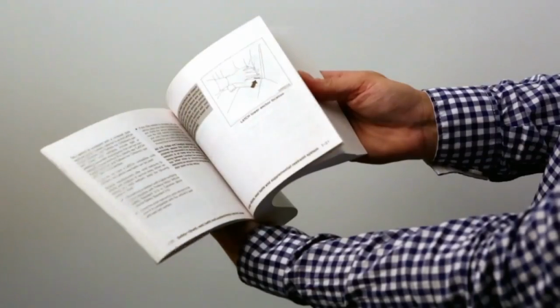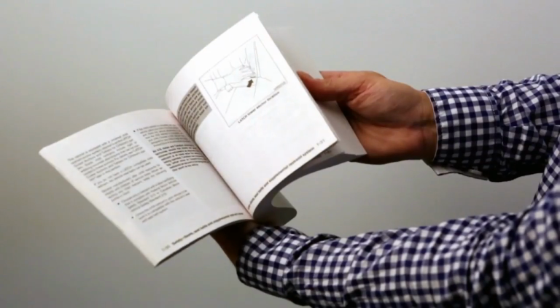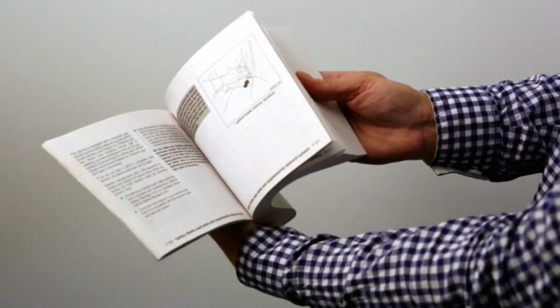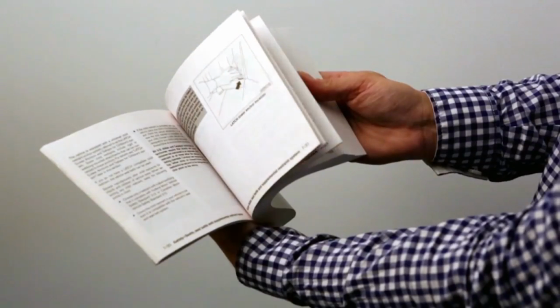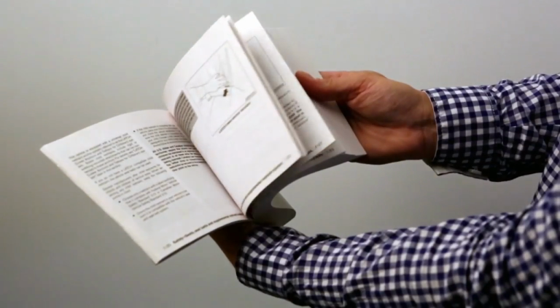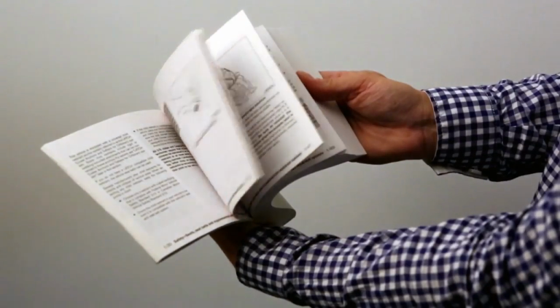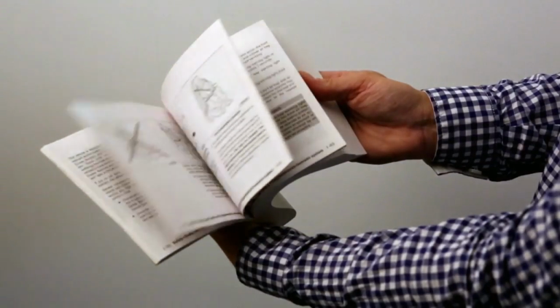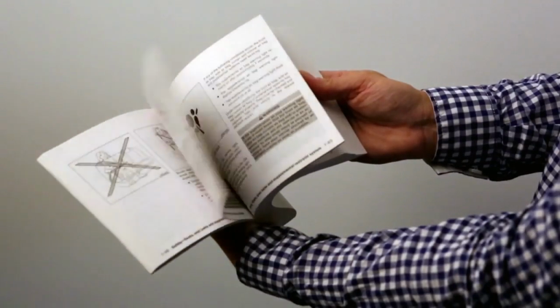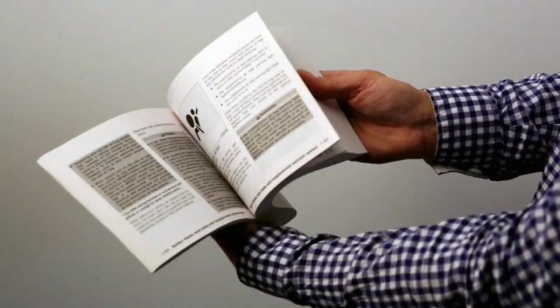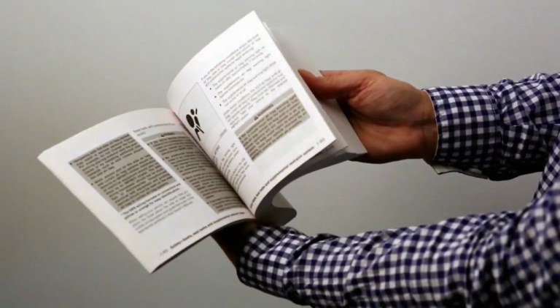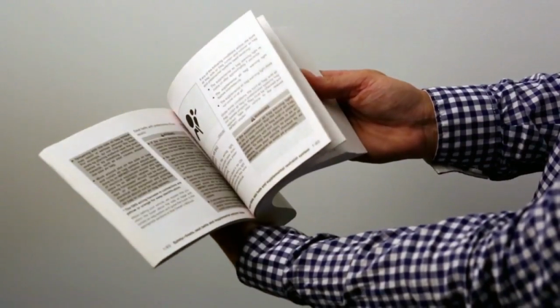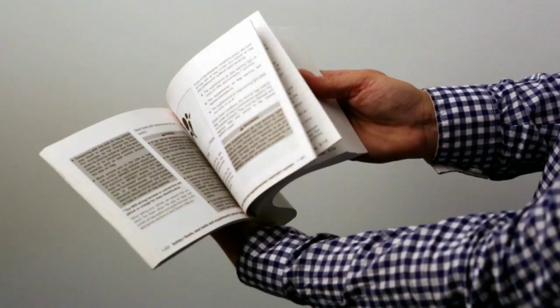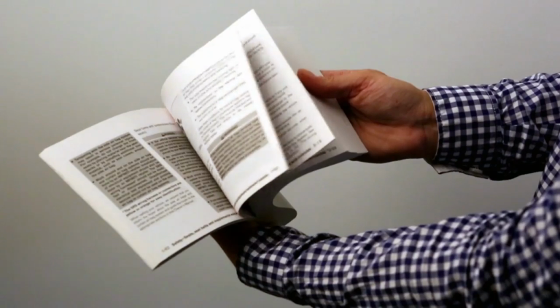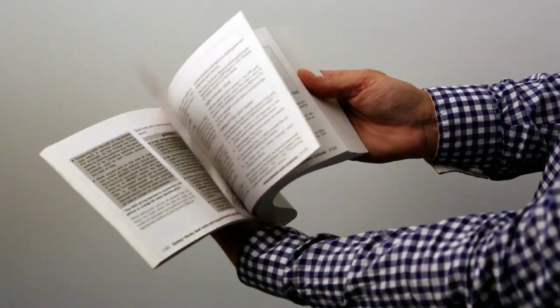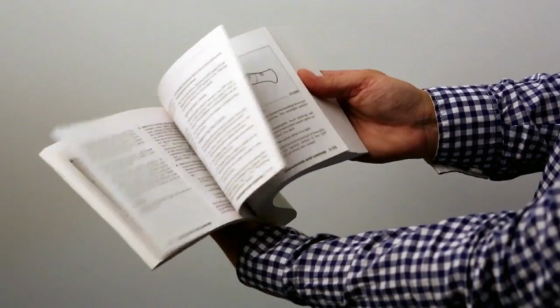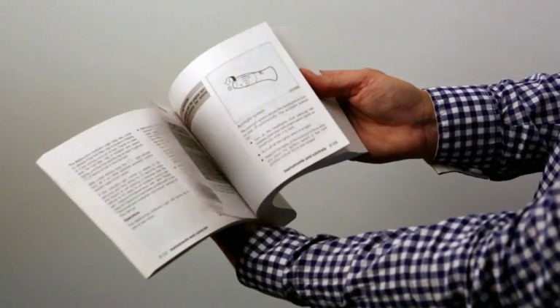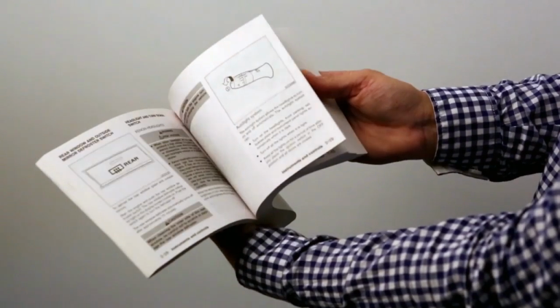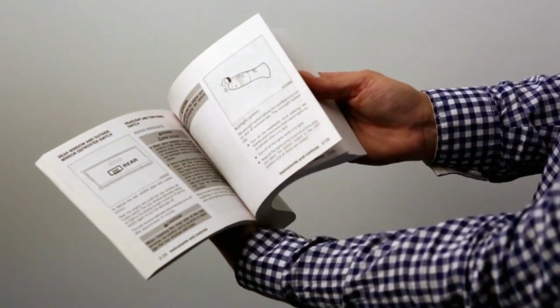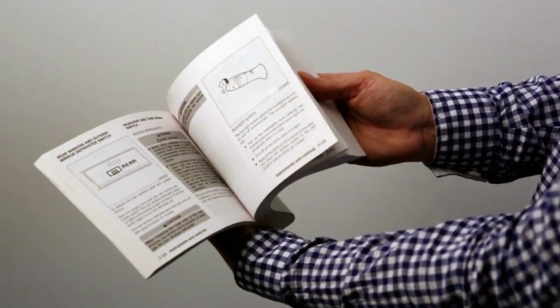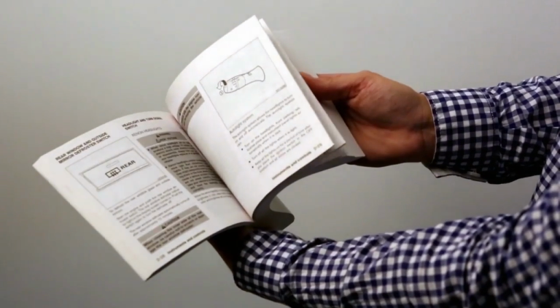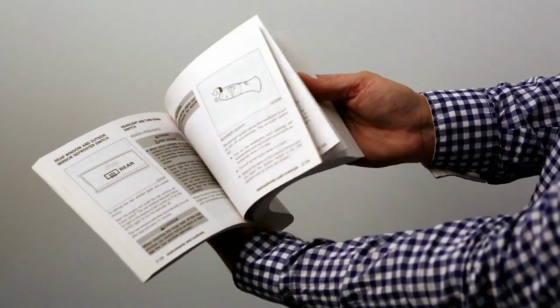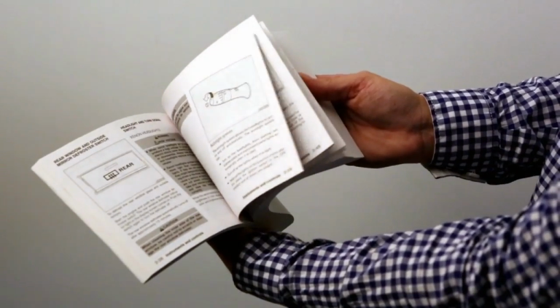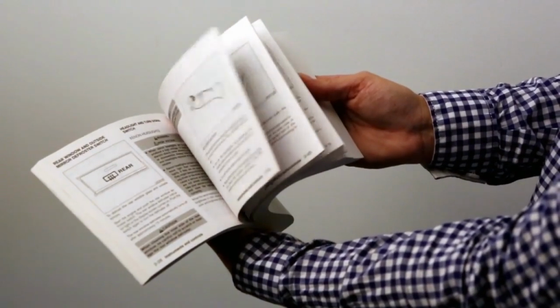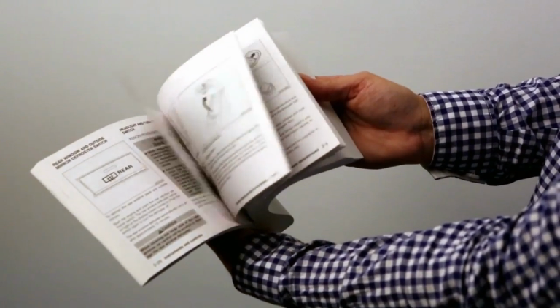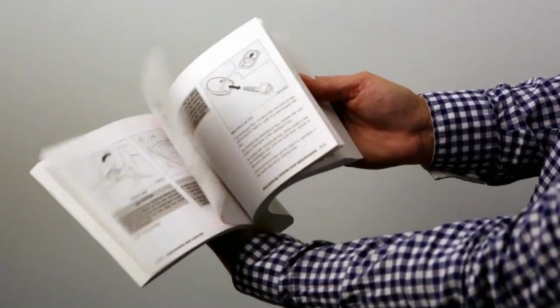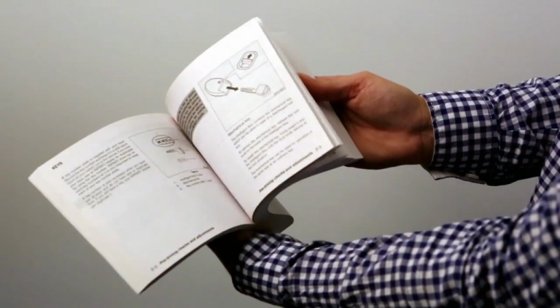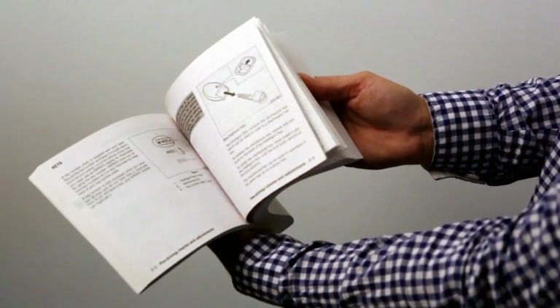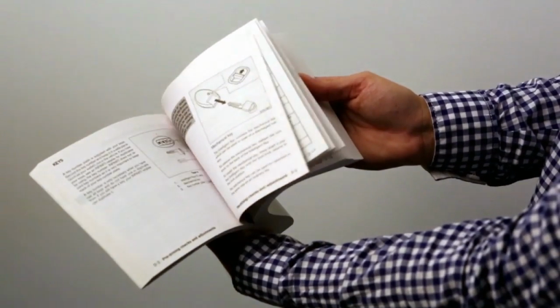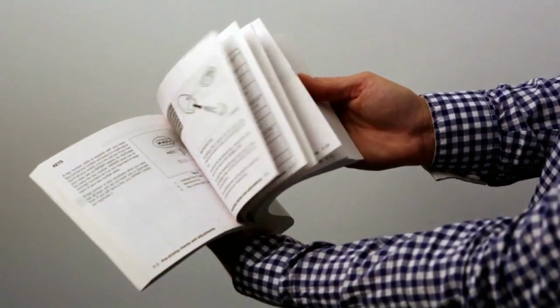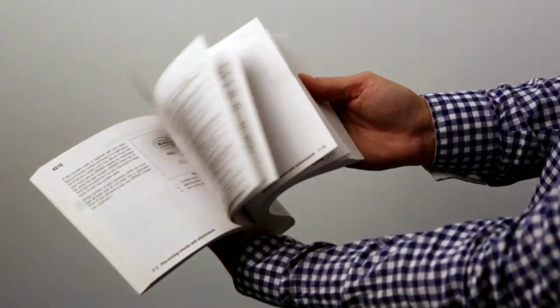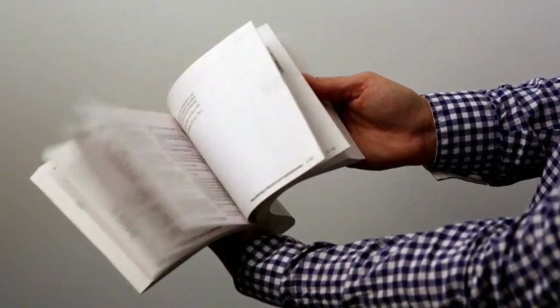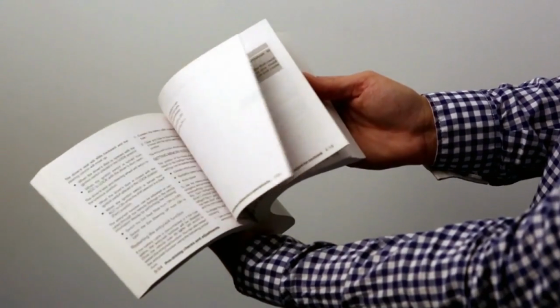Please see your owner's manual for important safety information, system limitations, and additional information.